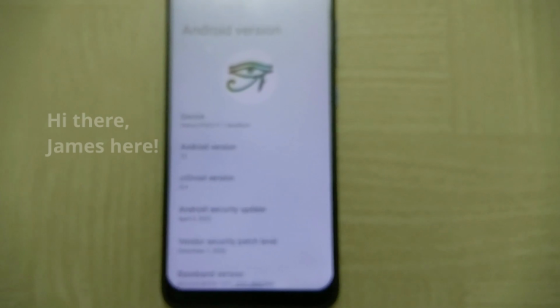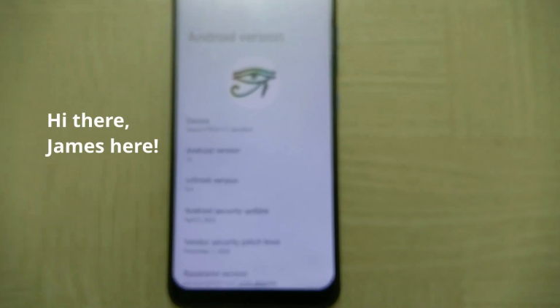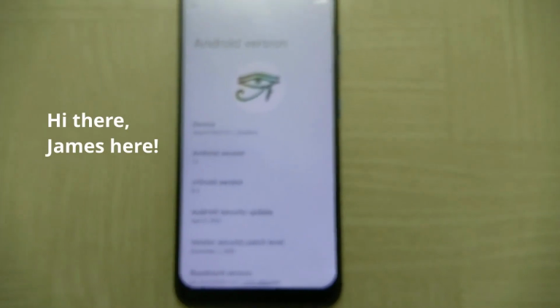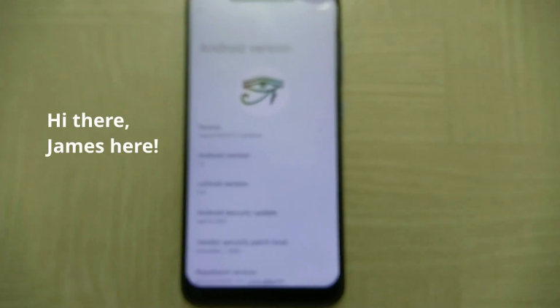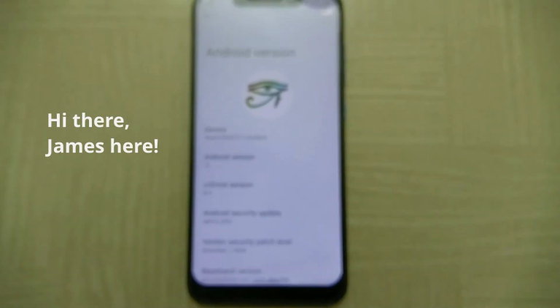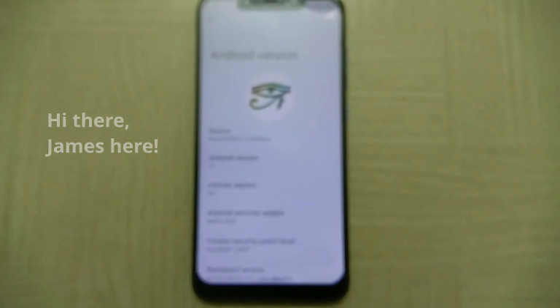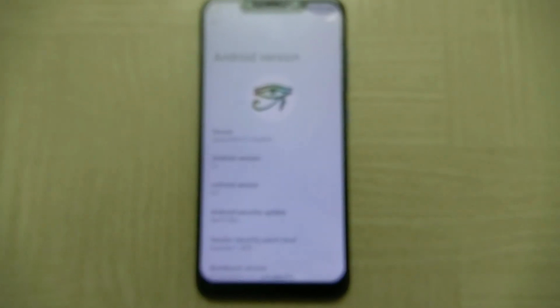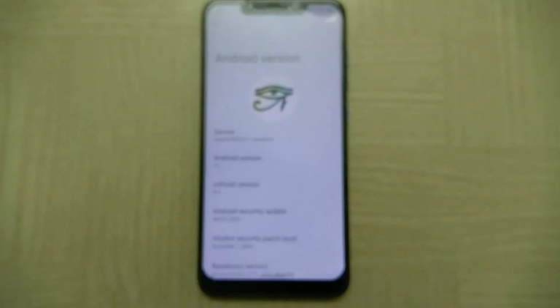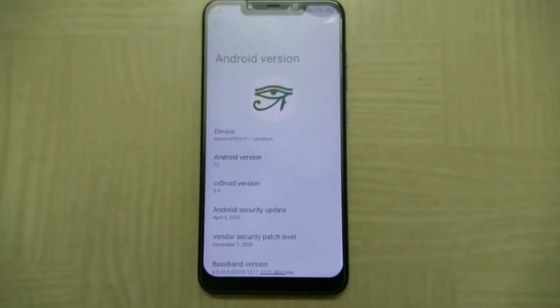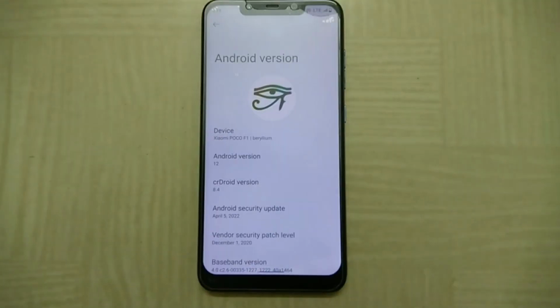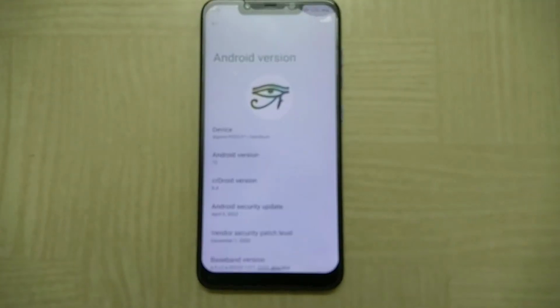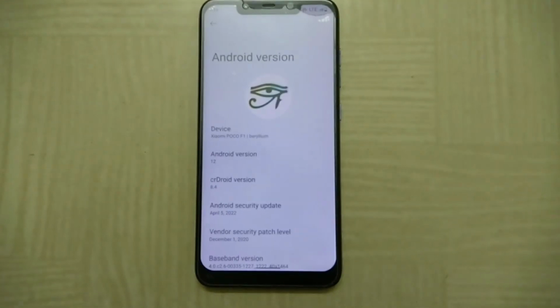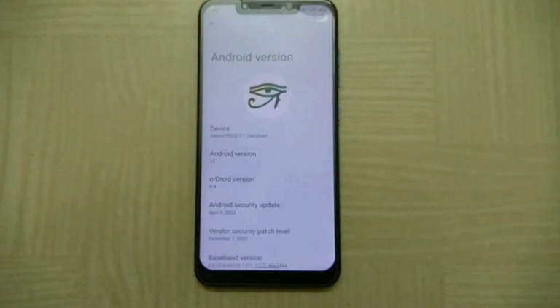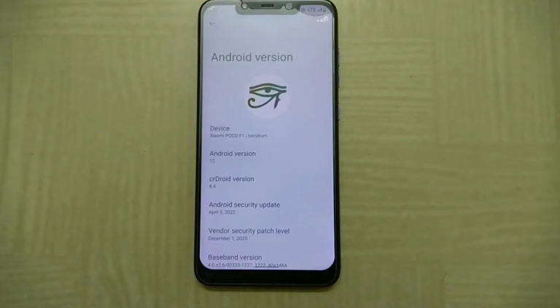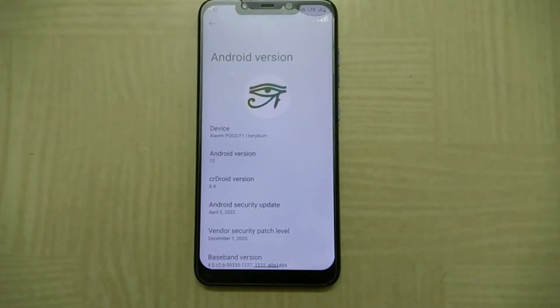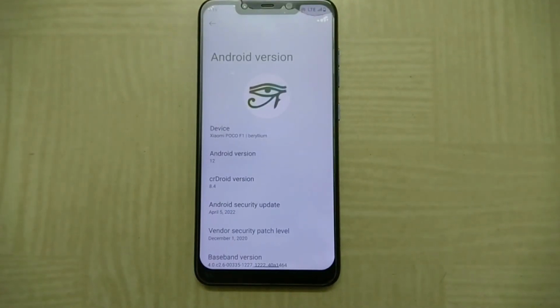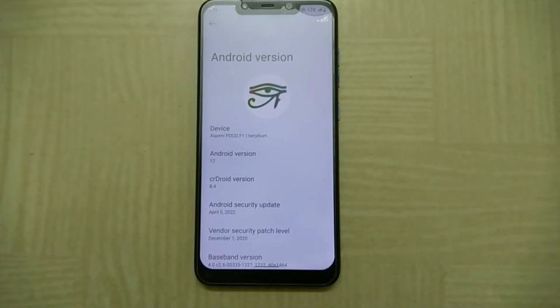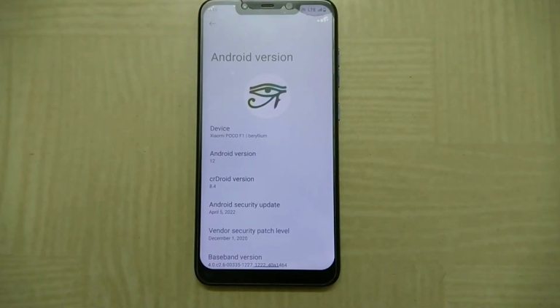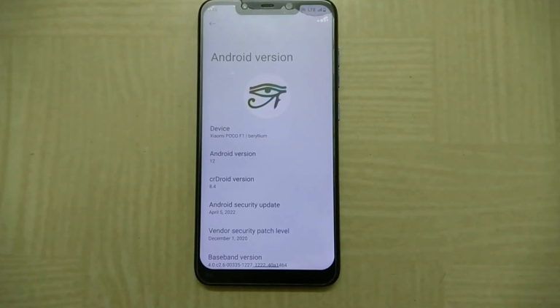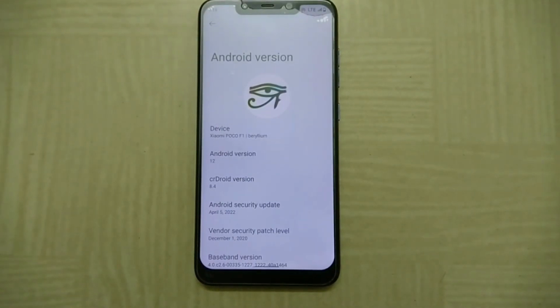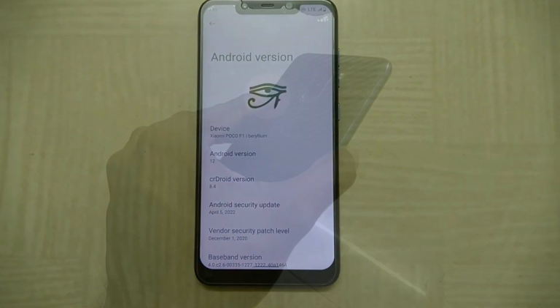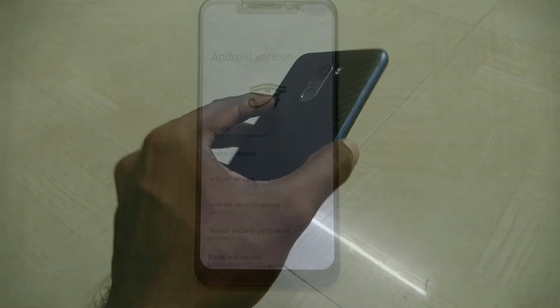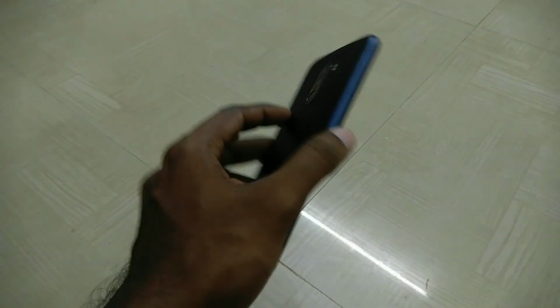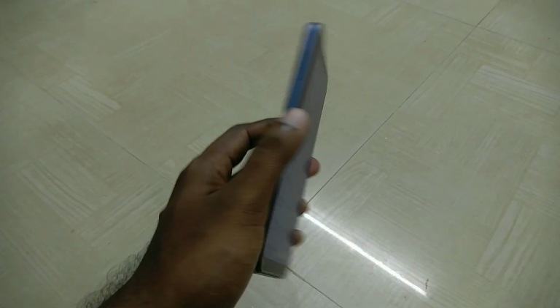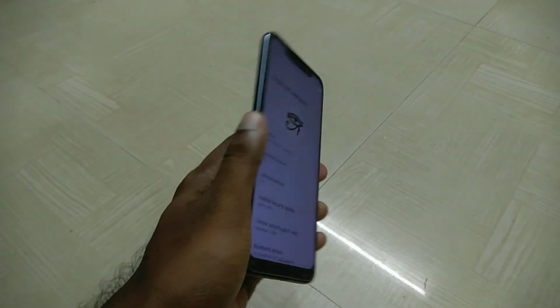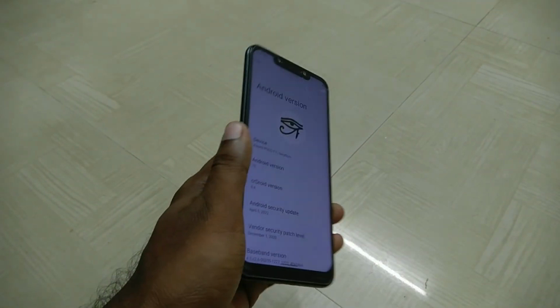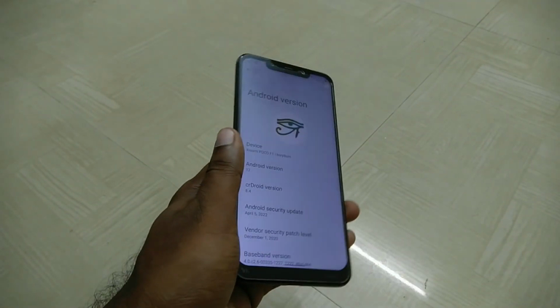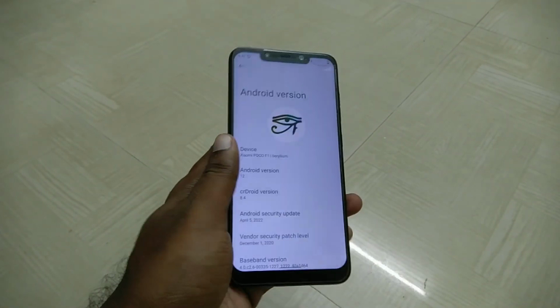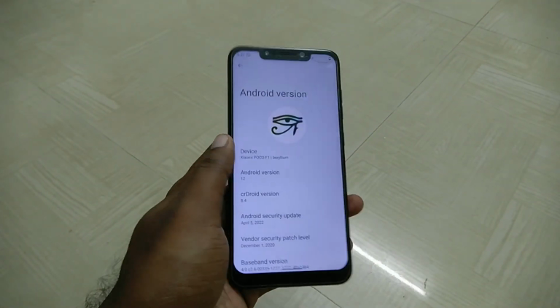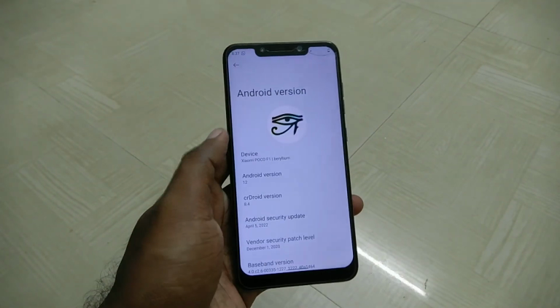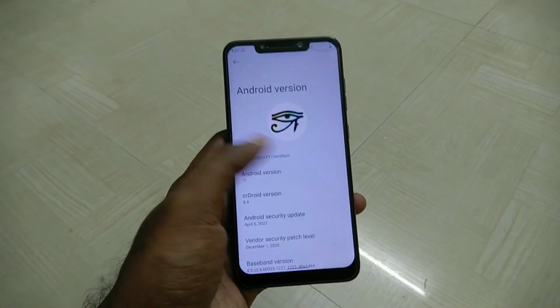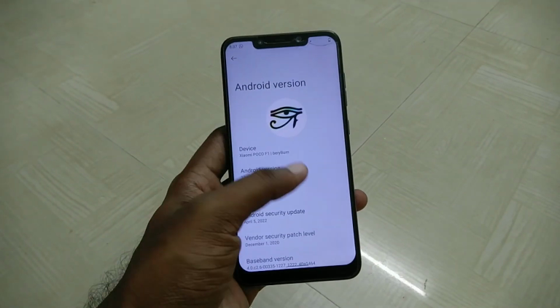Hello there guys, James here. Today I will be sharing with you my usage experience of CR-Droid 8.4 for the Poco F1.